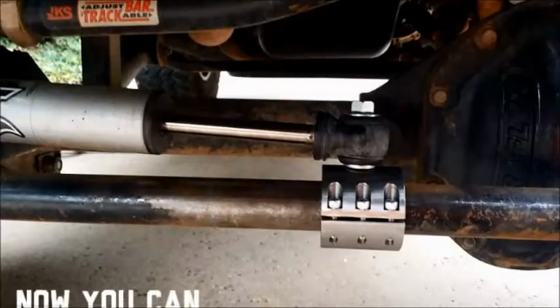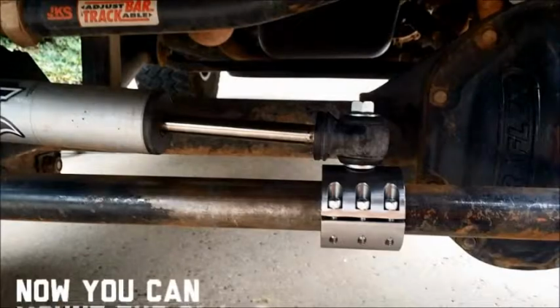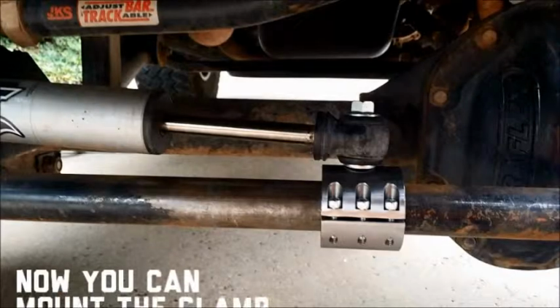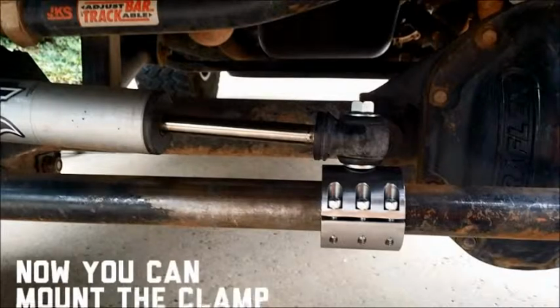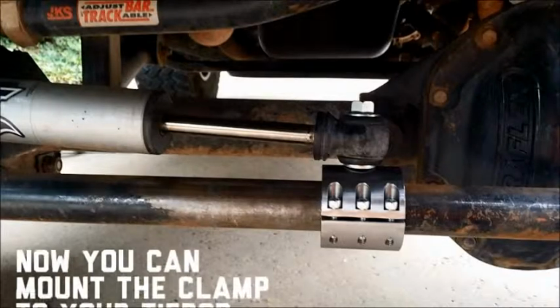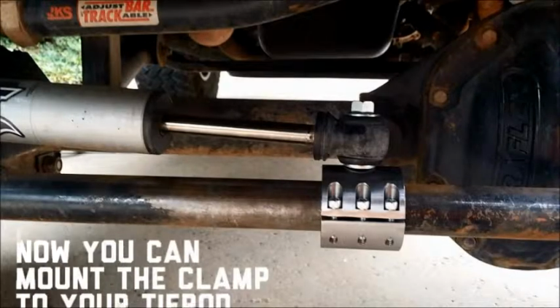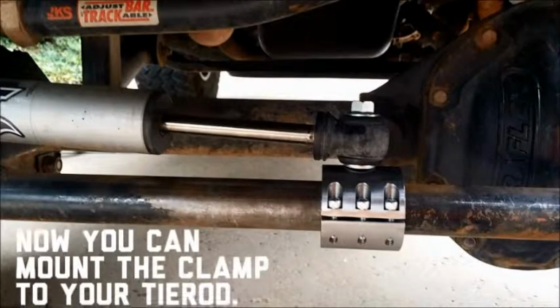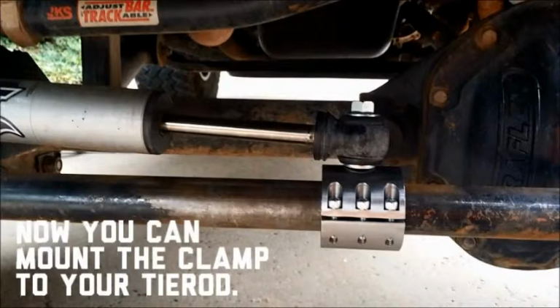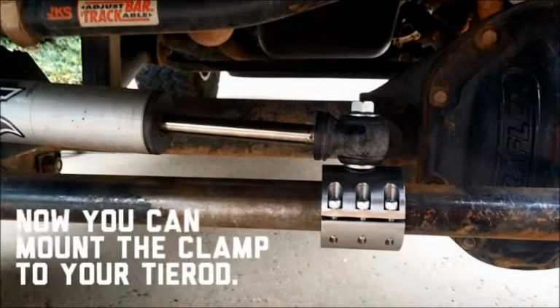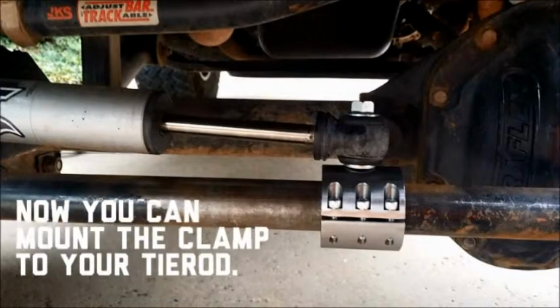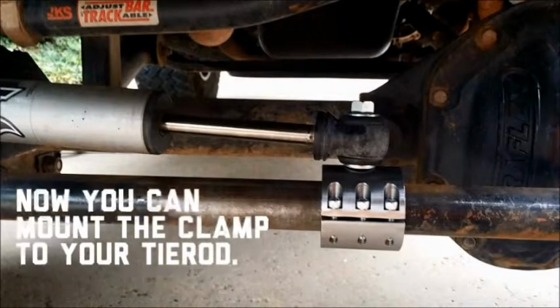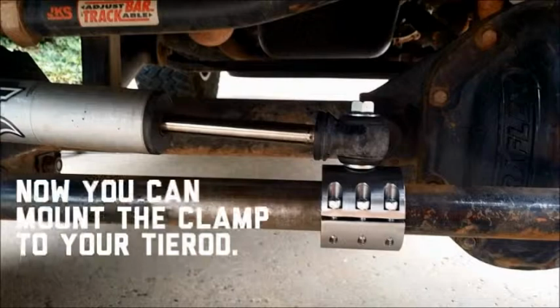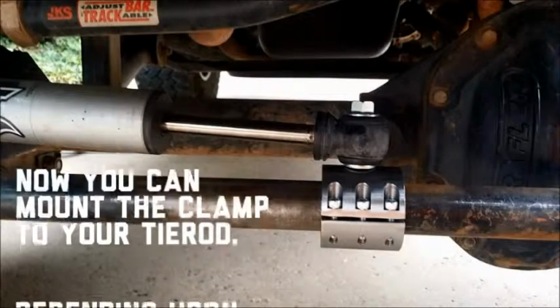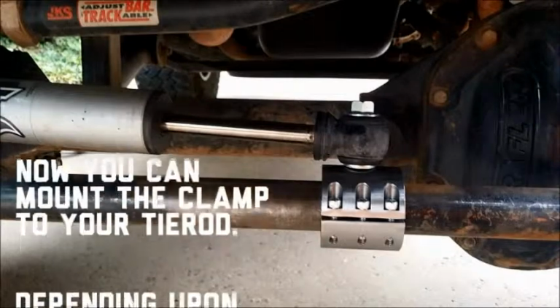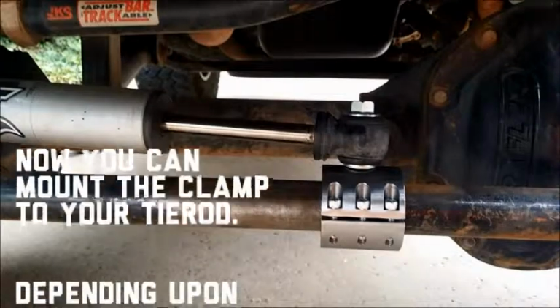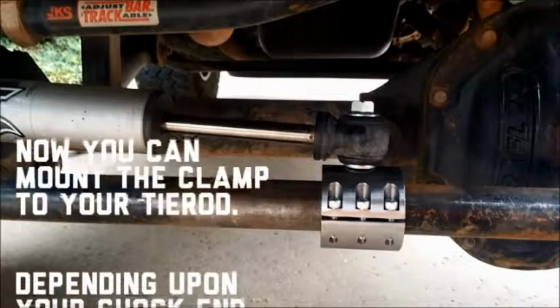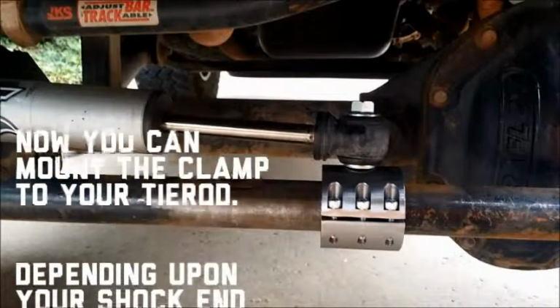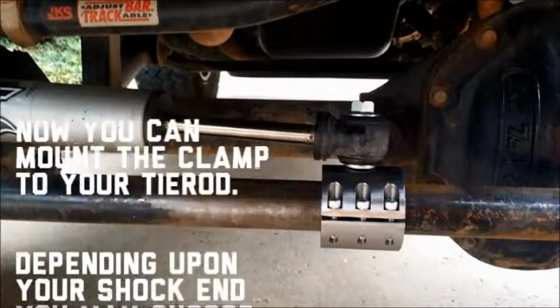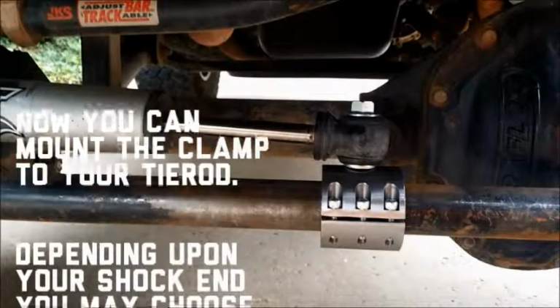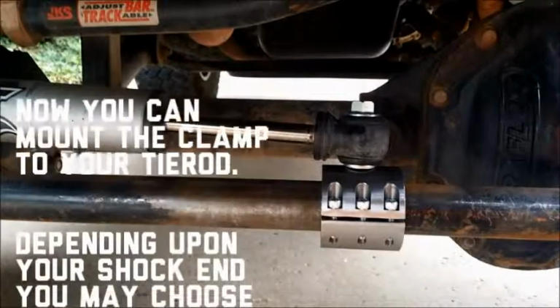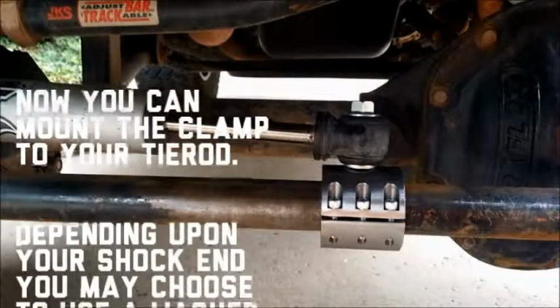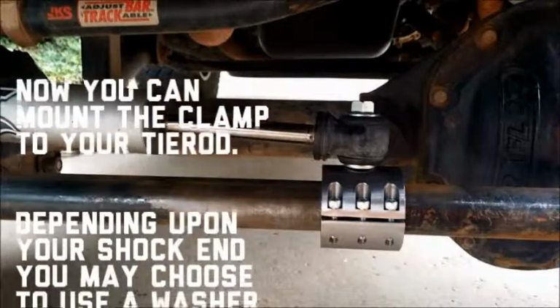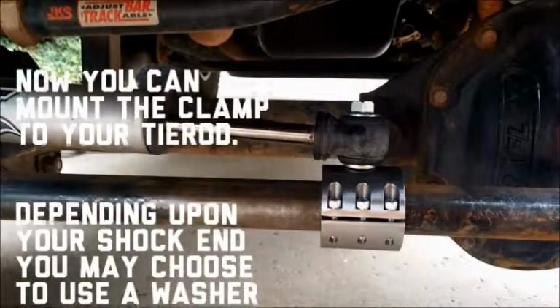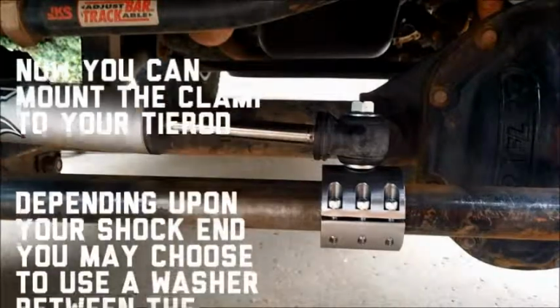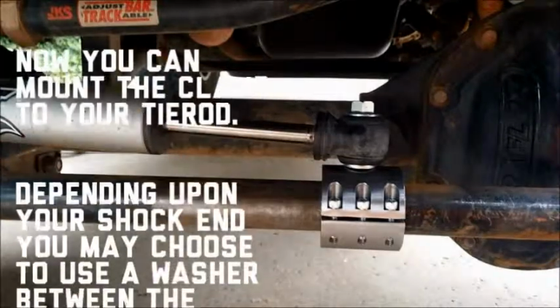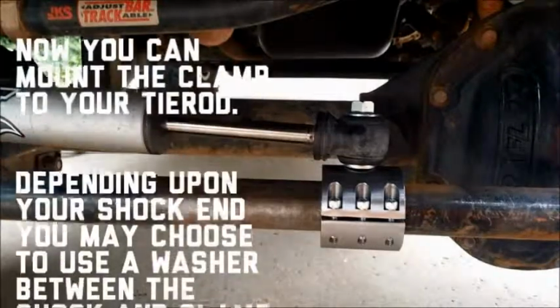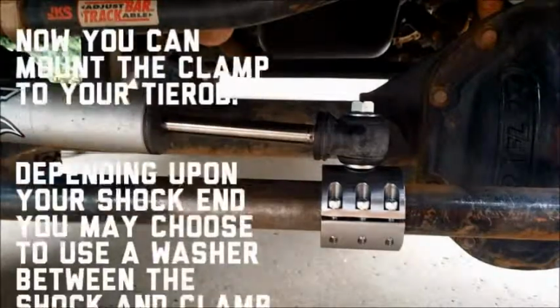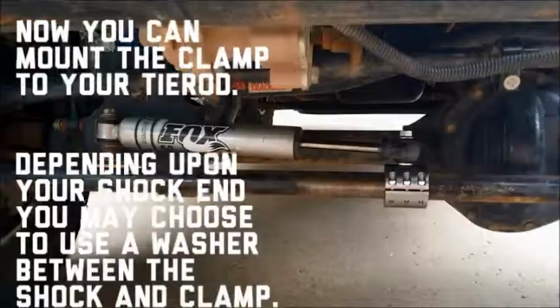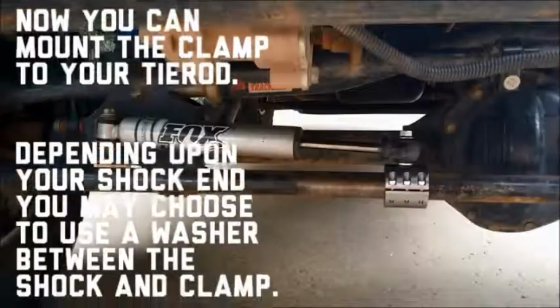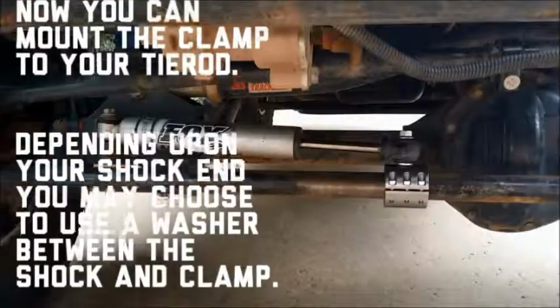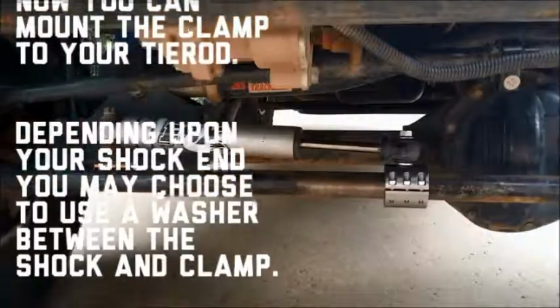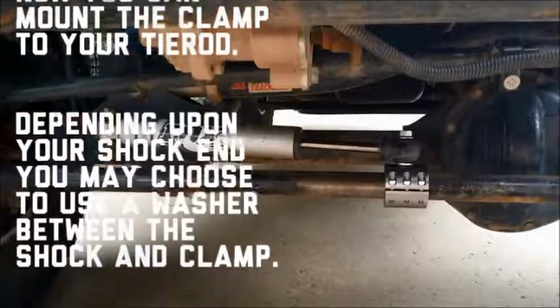Now you can mount the clamp to your tie rod. Depending upon your shock end, you may choose to use a washer between the shock and the clamp.